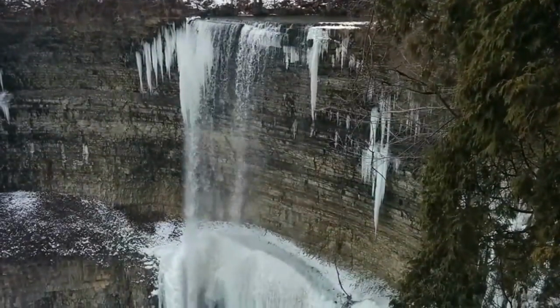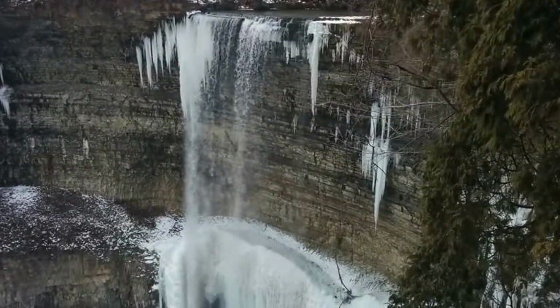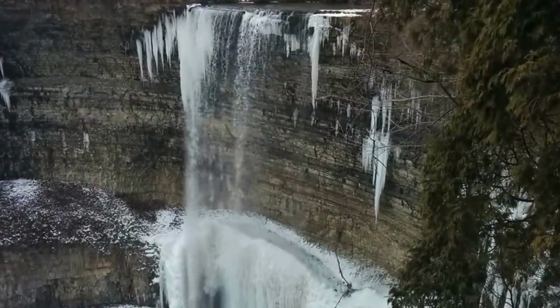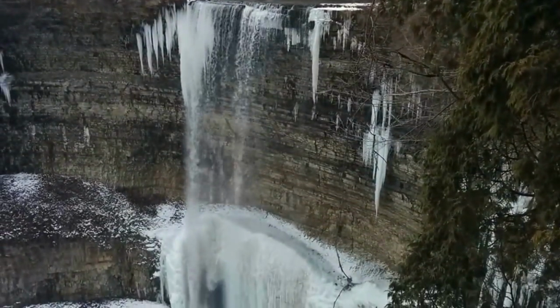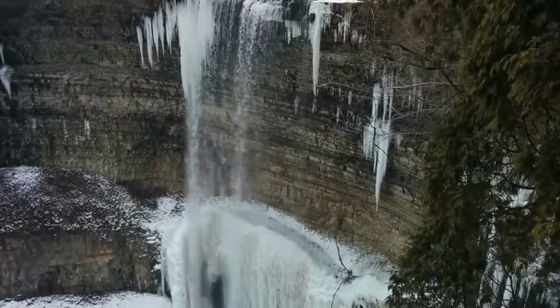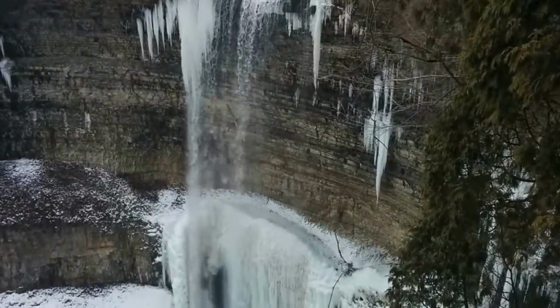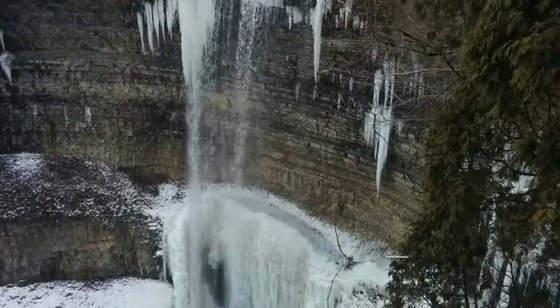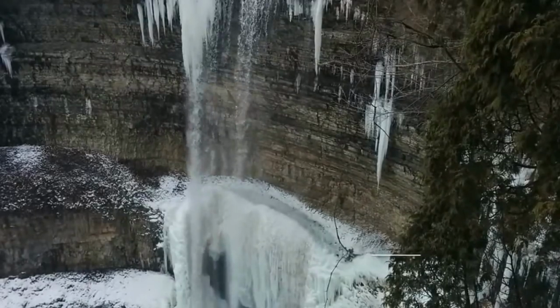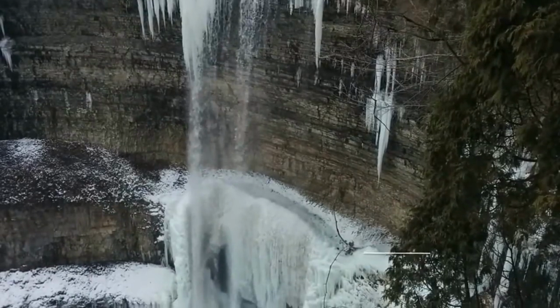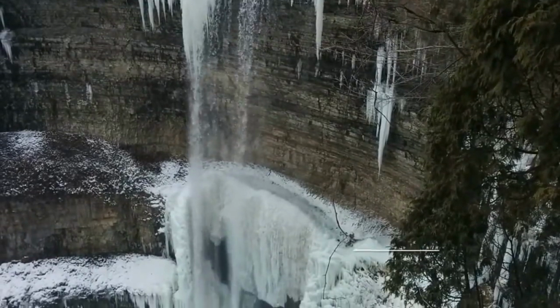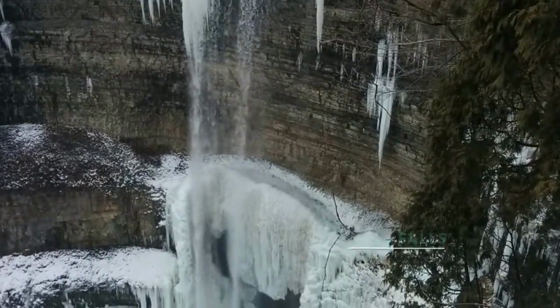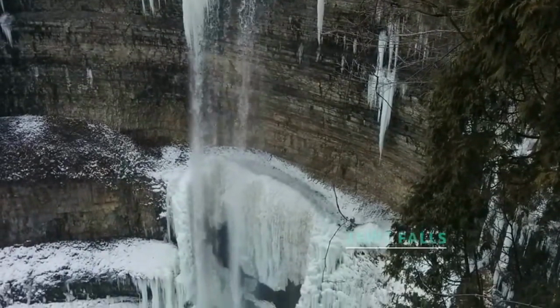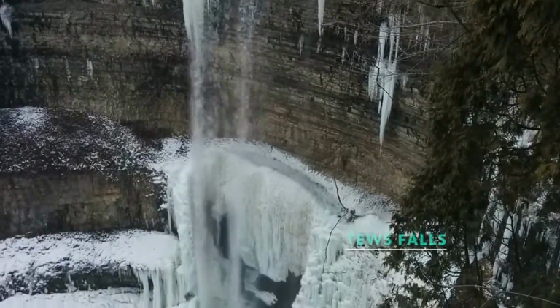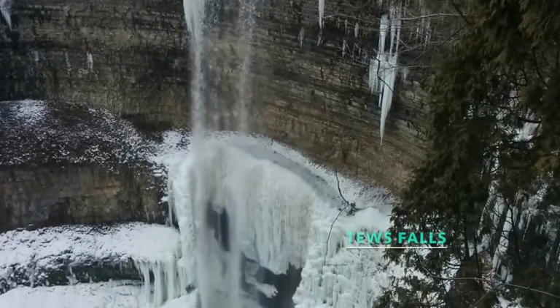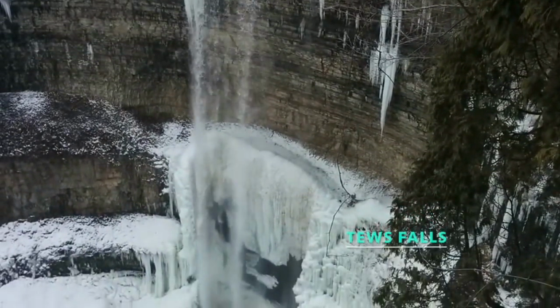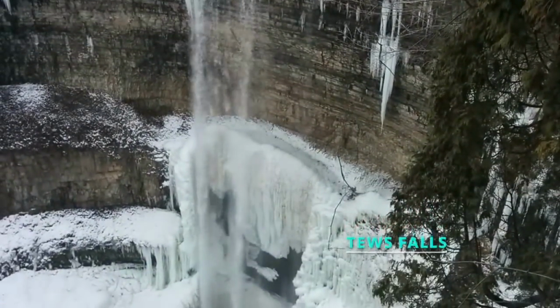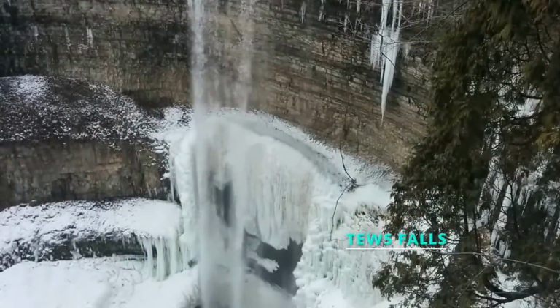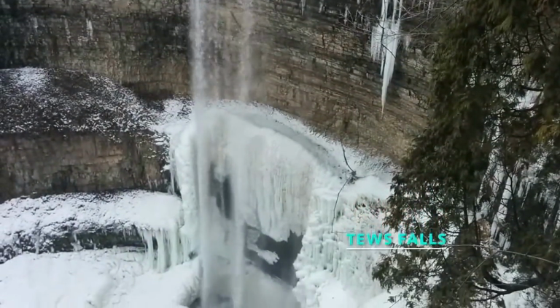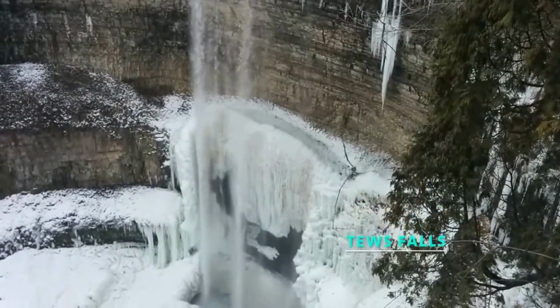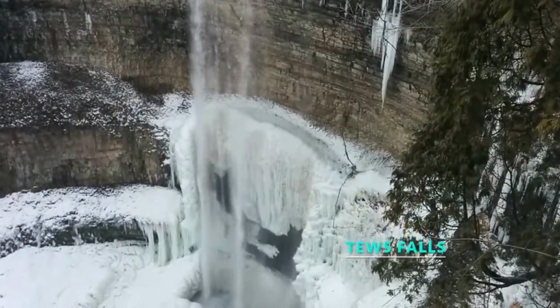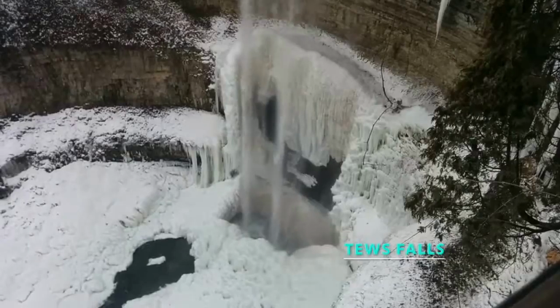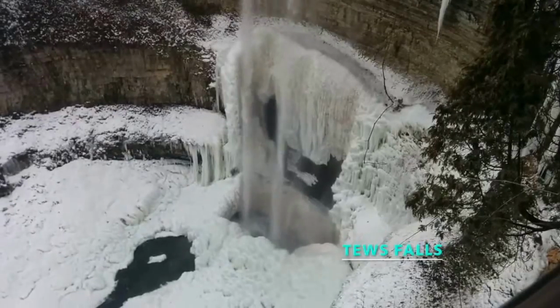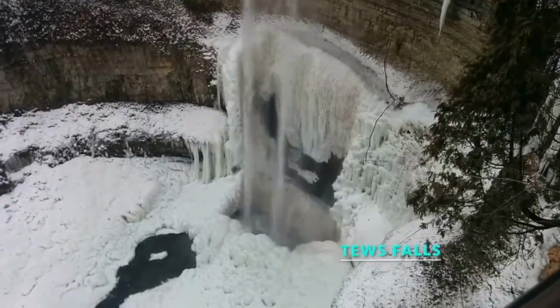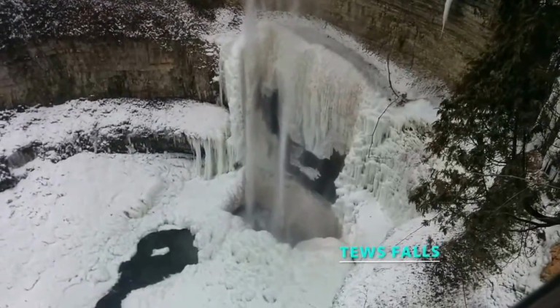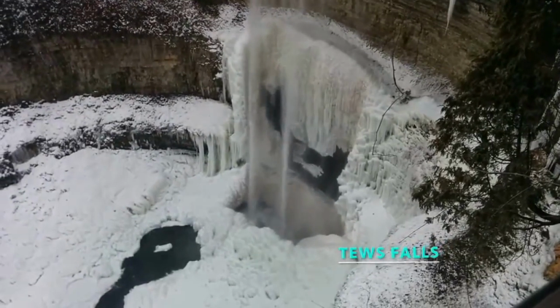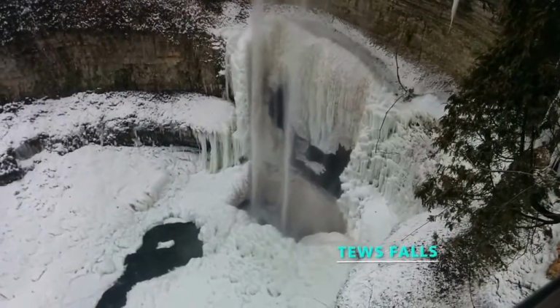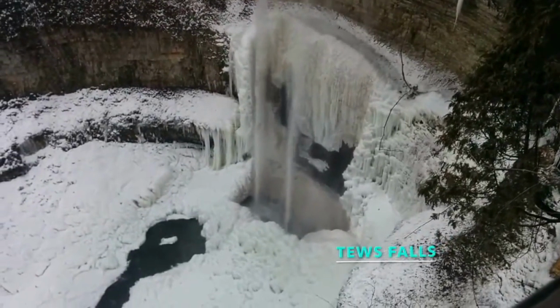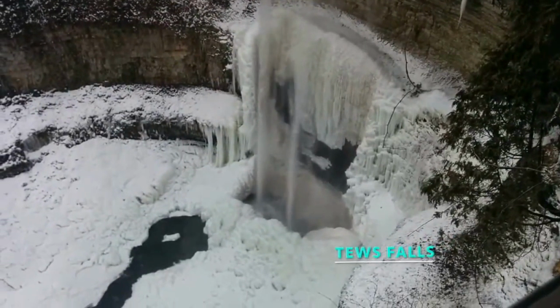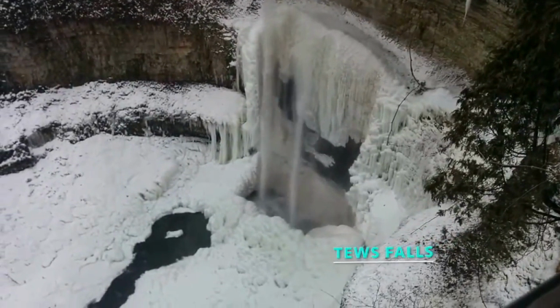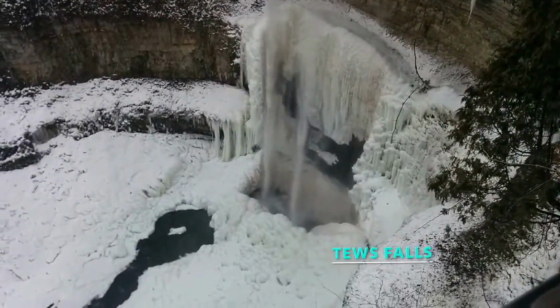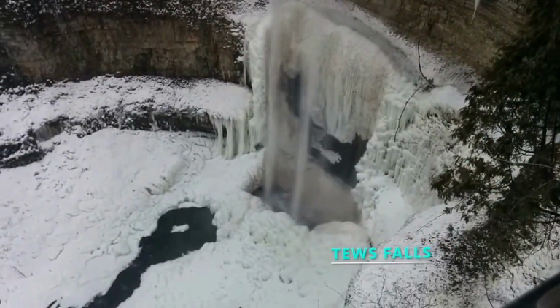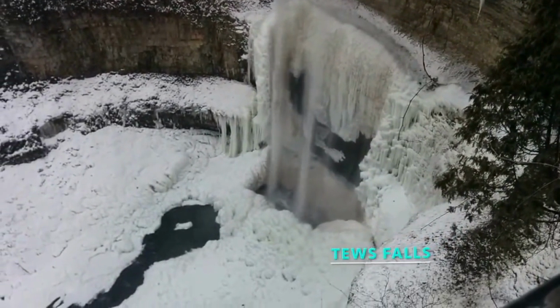Hike 30 minutes from Webster Falls and you find Tews Falls. At 135 feet, it's the tallest waterfall in the Hamilton area.